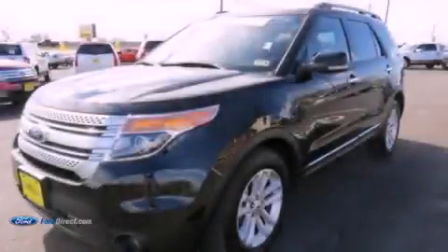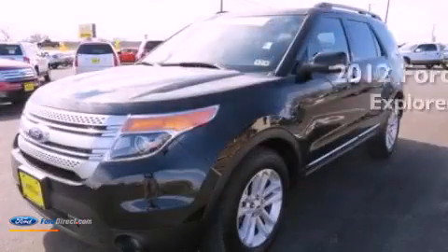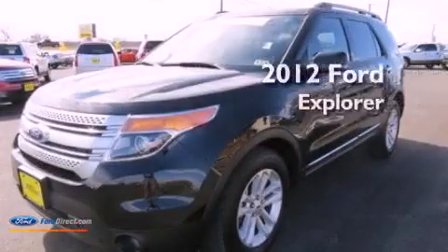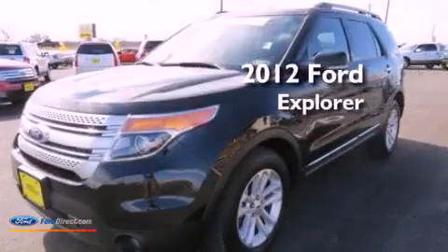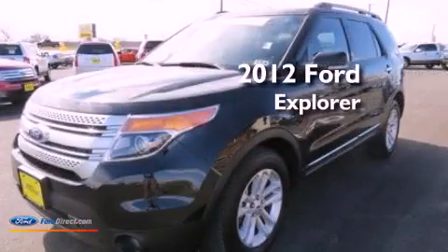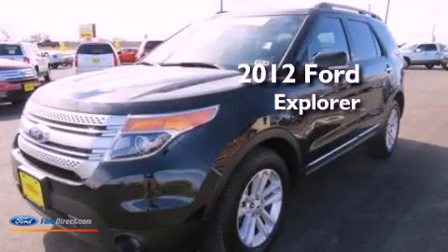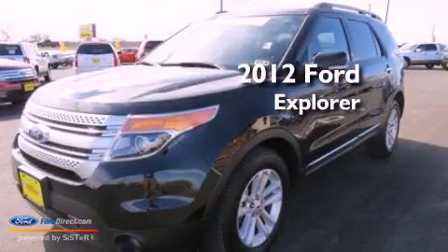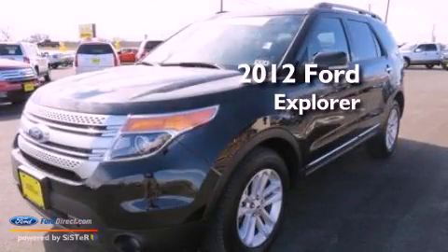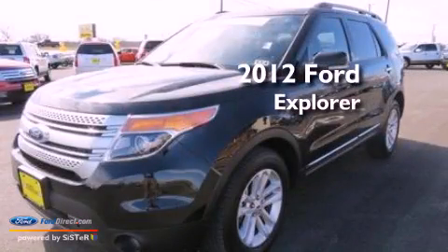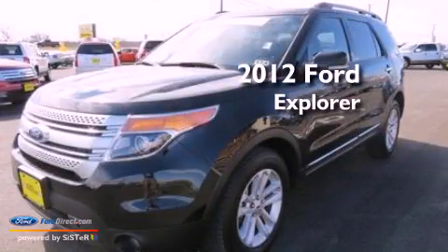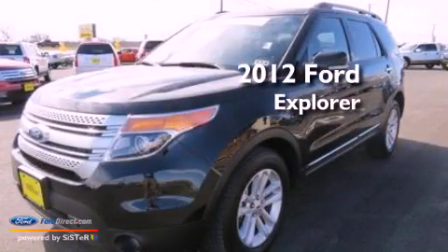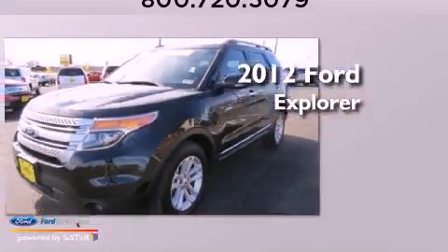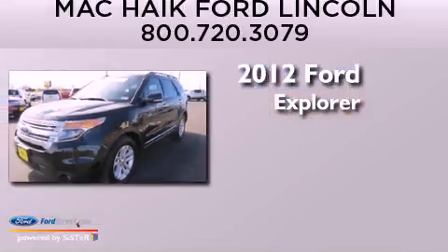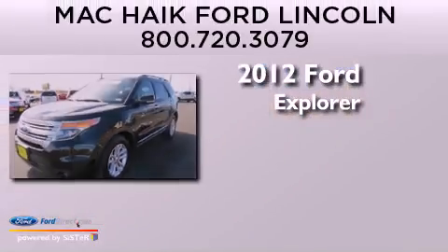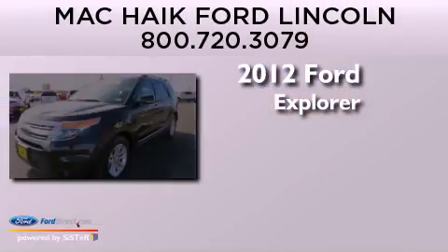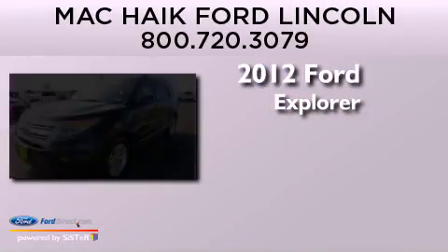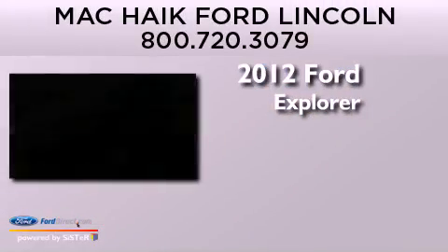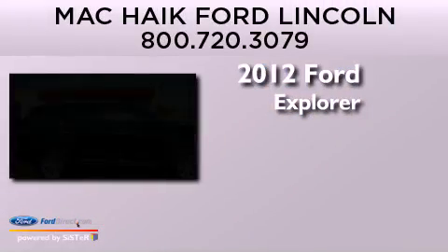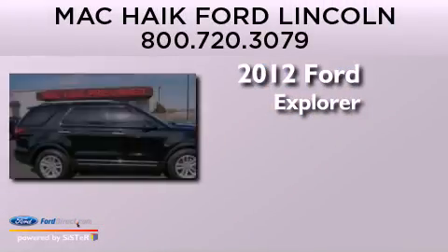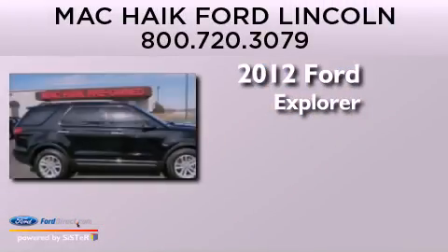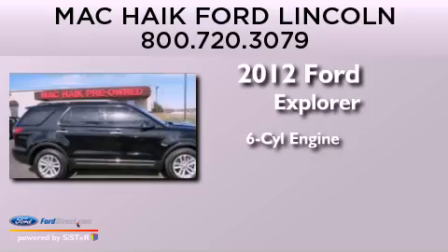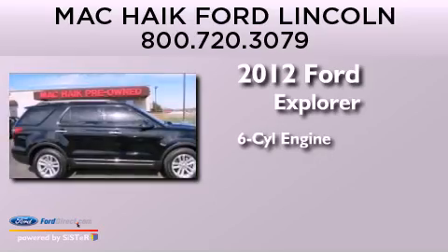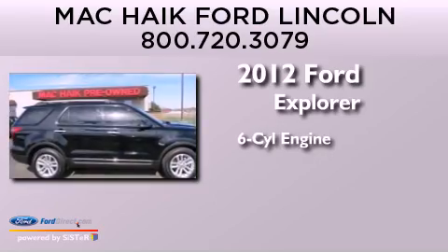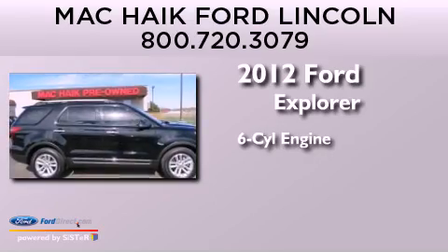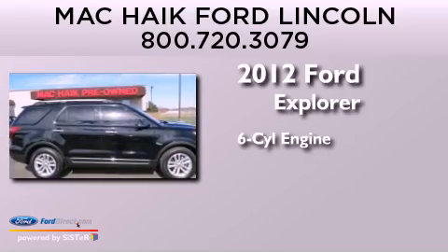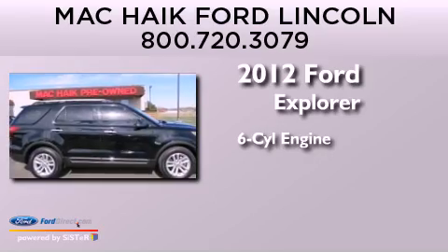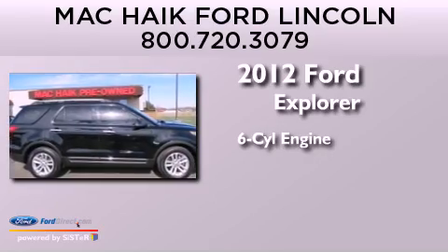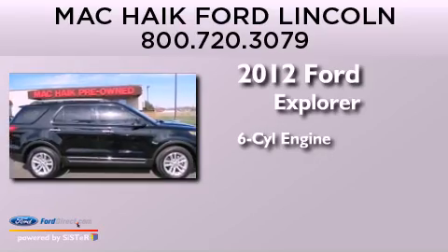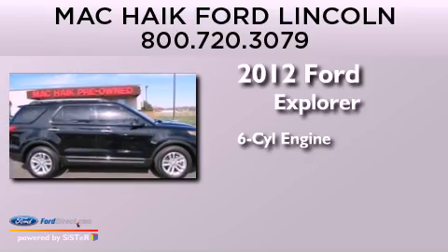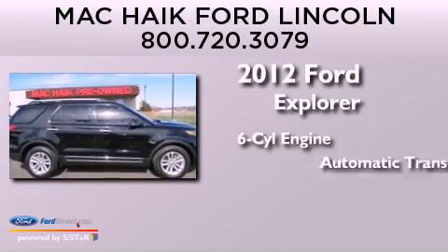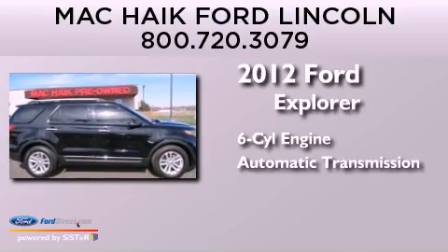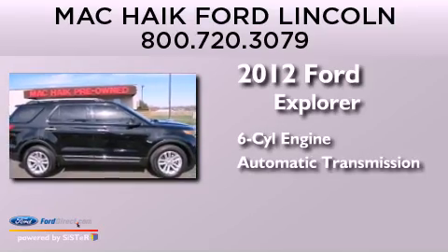This is a 2012 Ford Explorer. It features a six-cylinder engine and an automatic transmission.